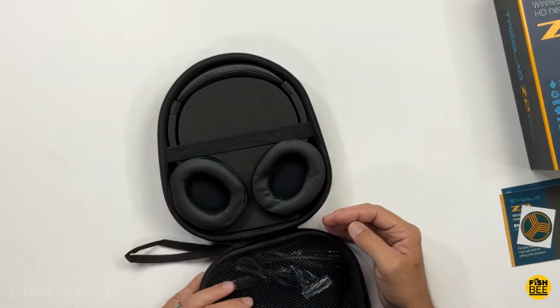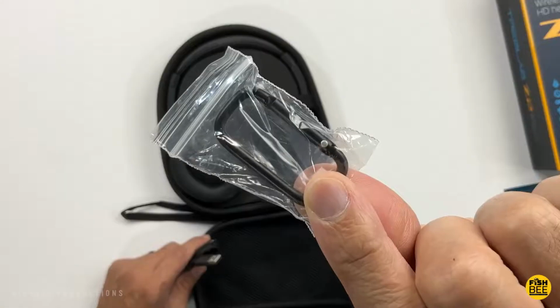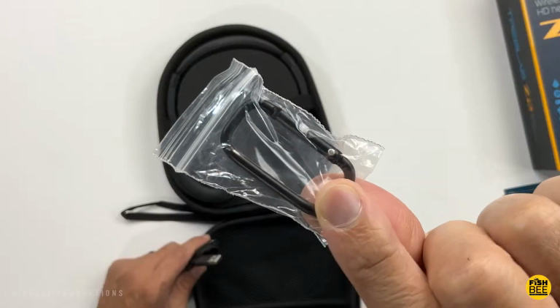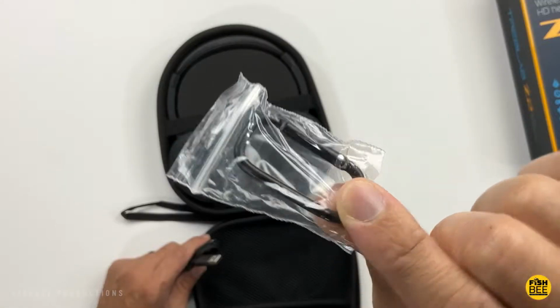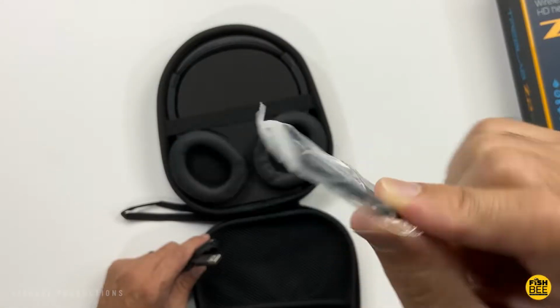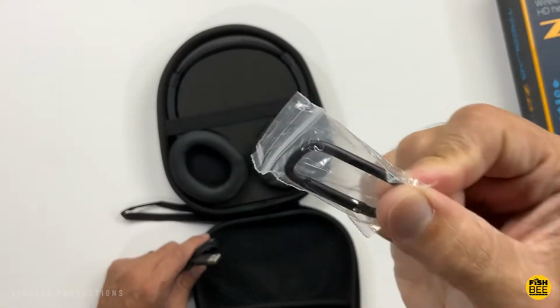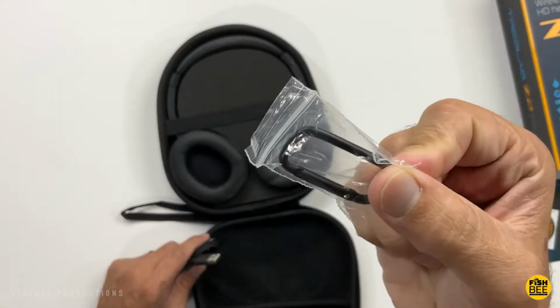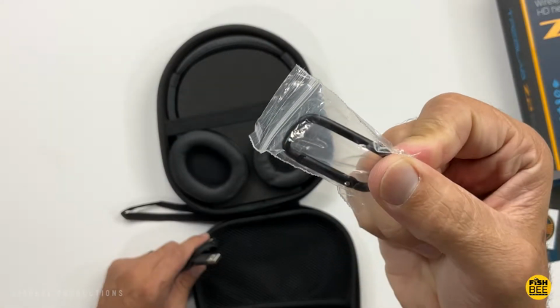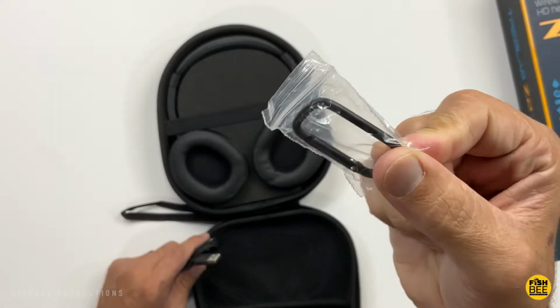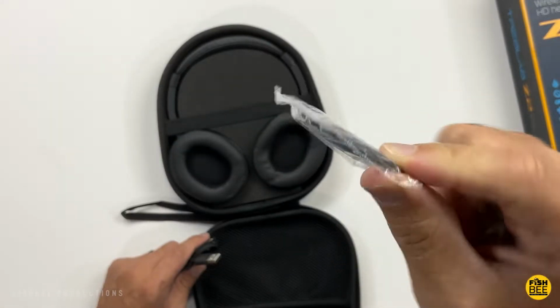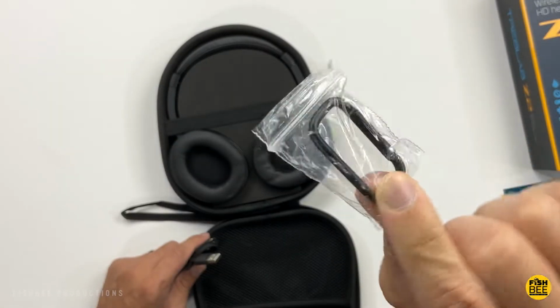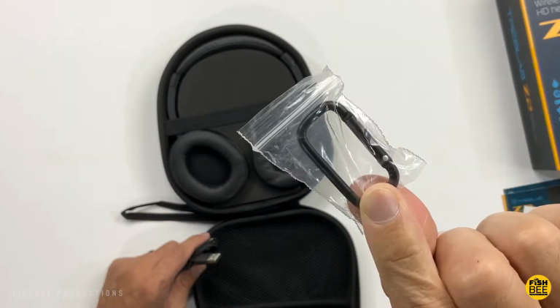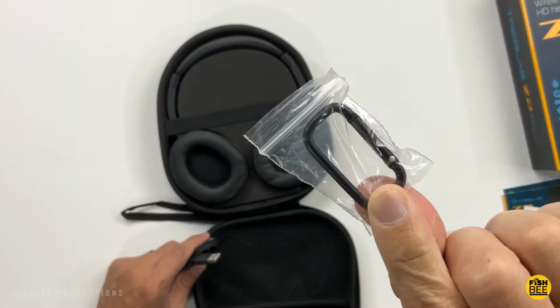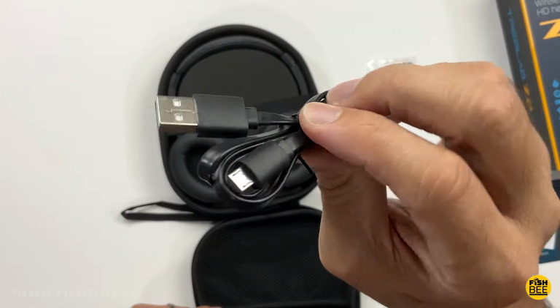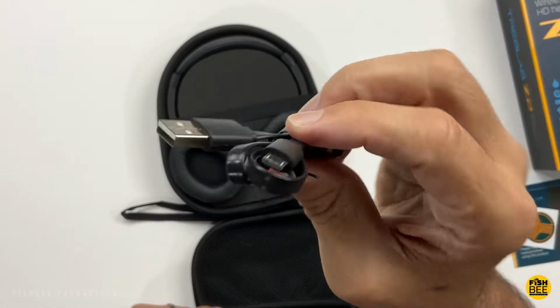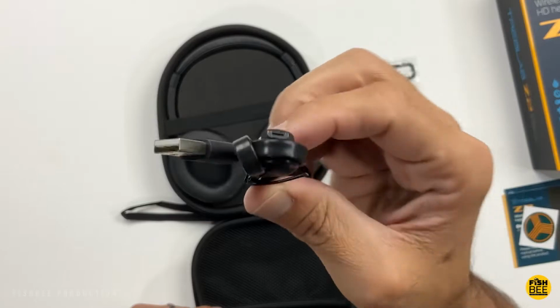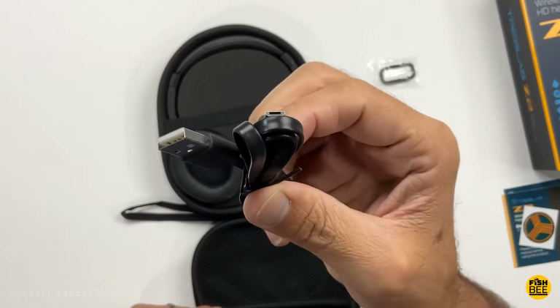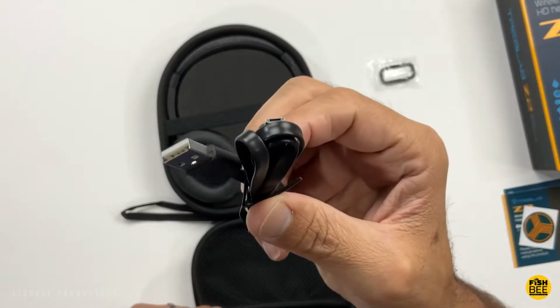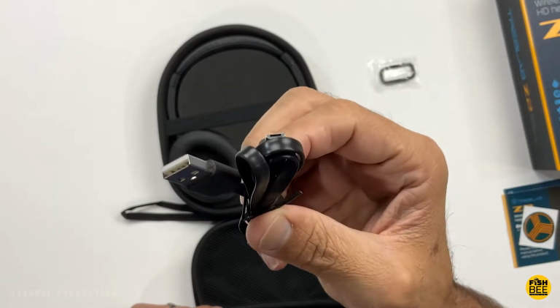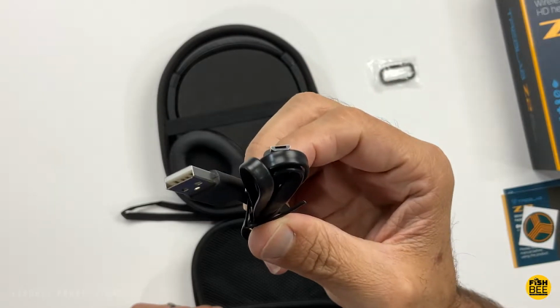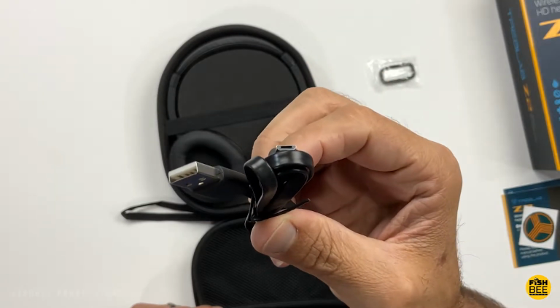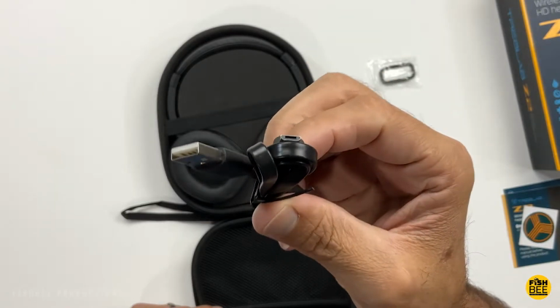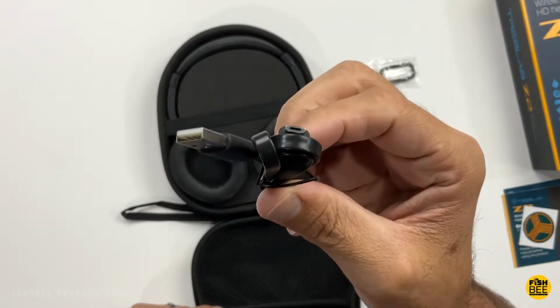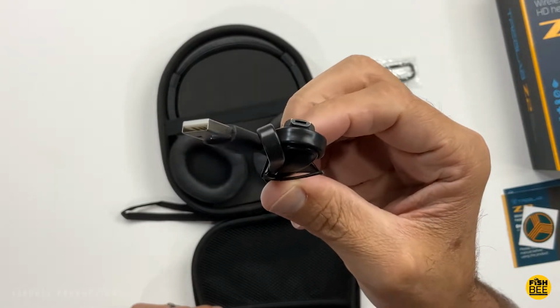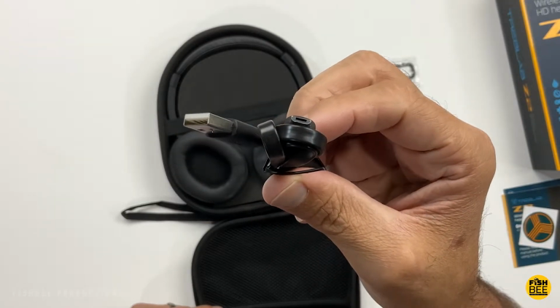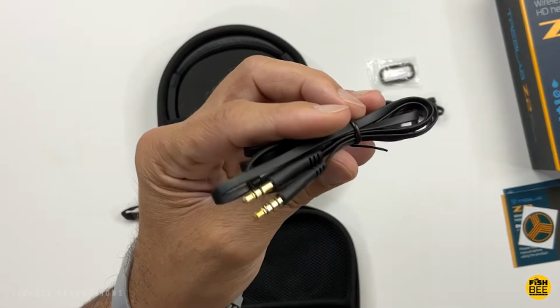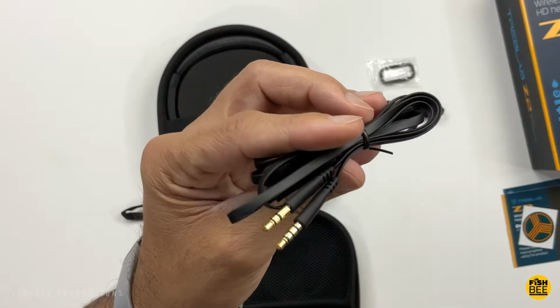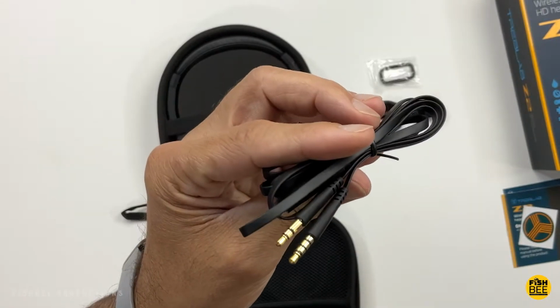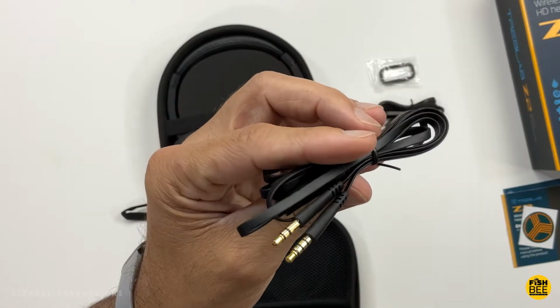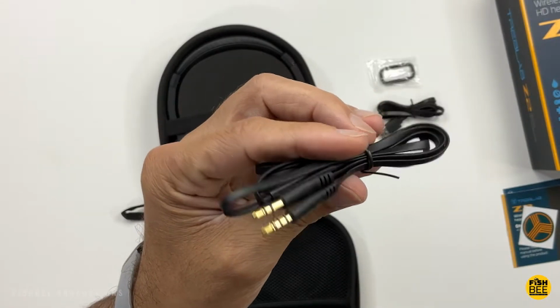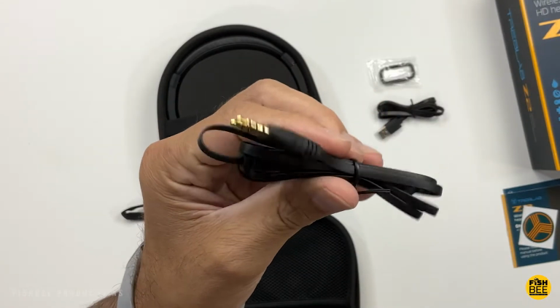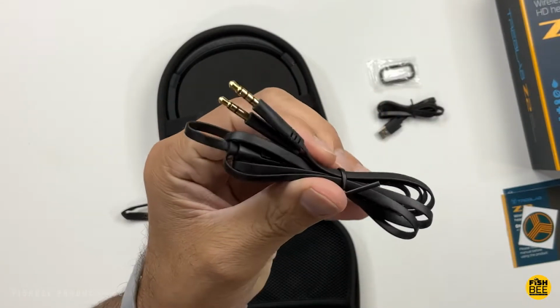Inside the case you've got a little metal hook, a micro USB charging cable, and a 3.5 millimeter audio cable.